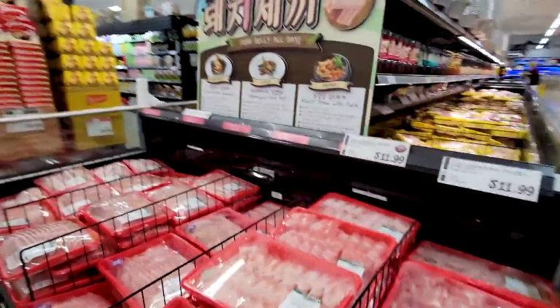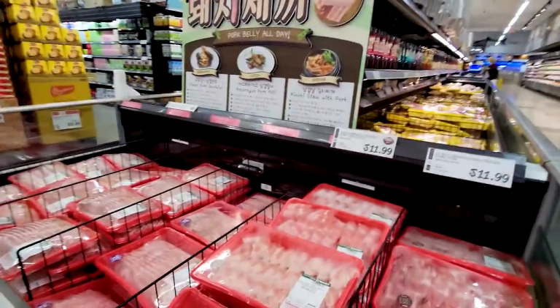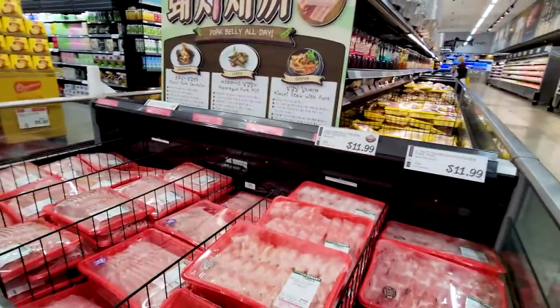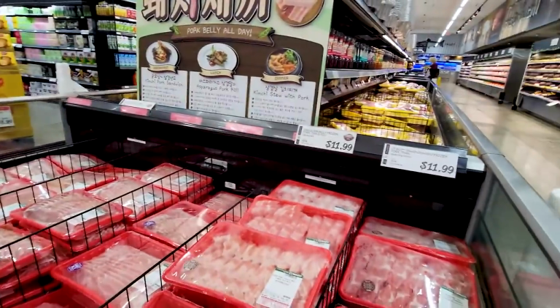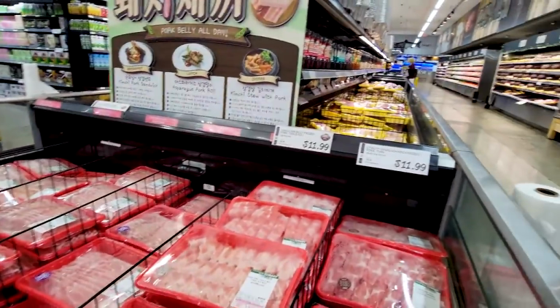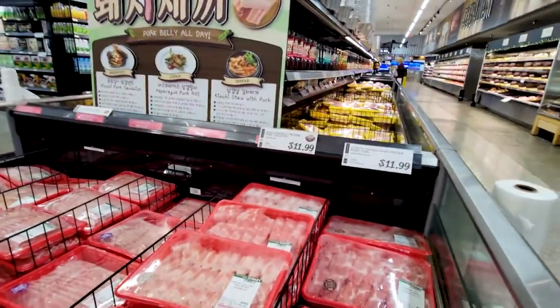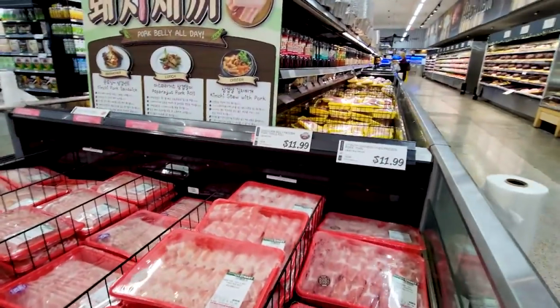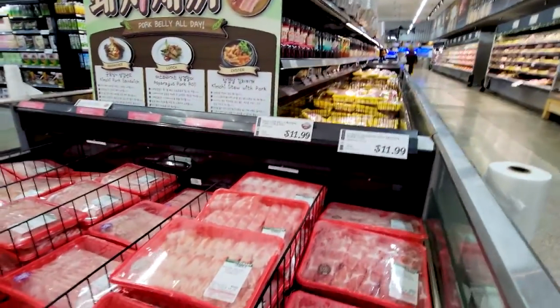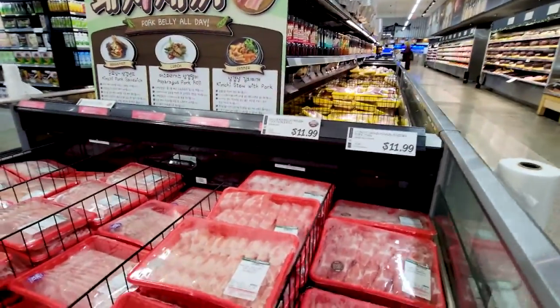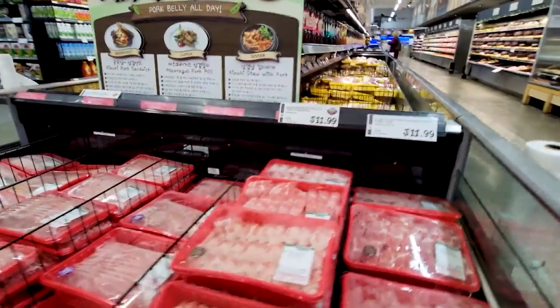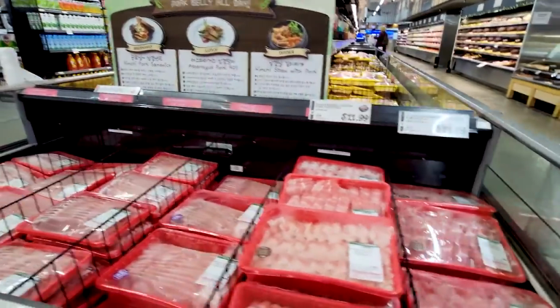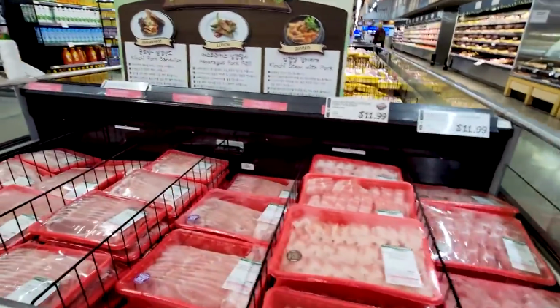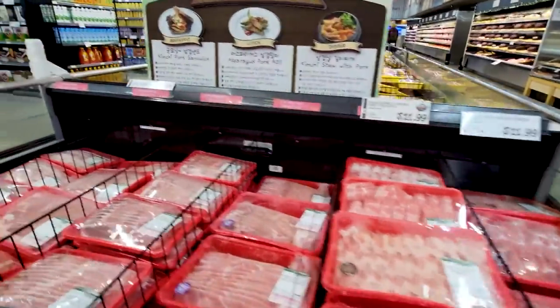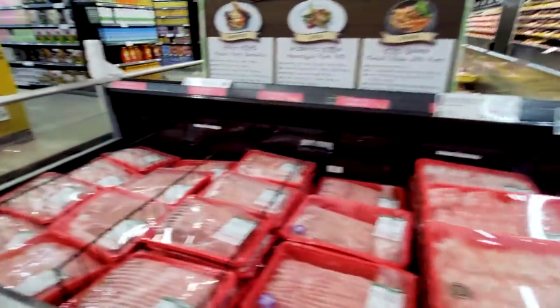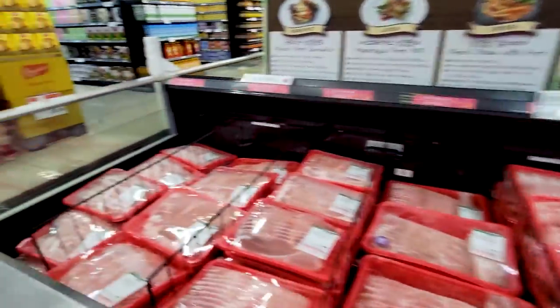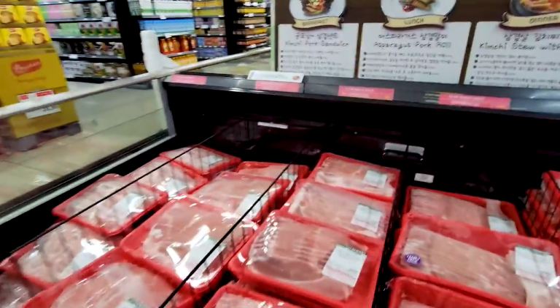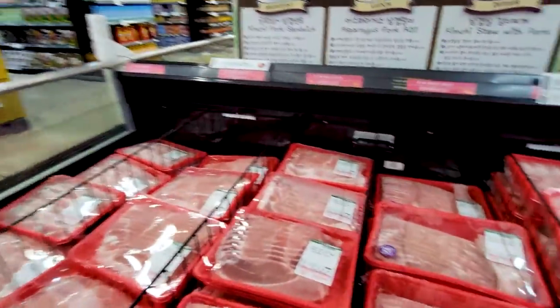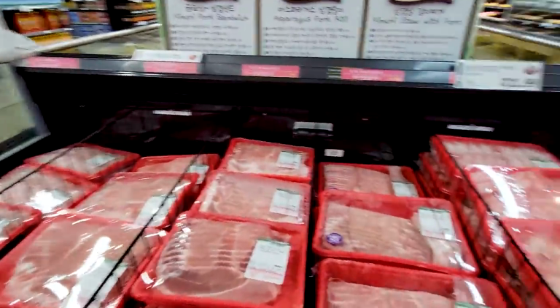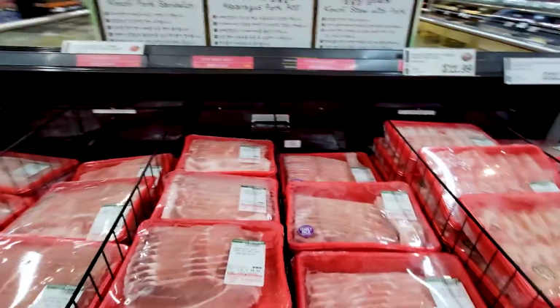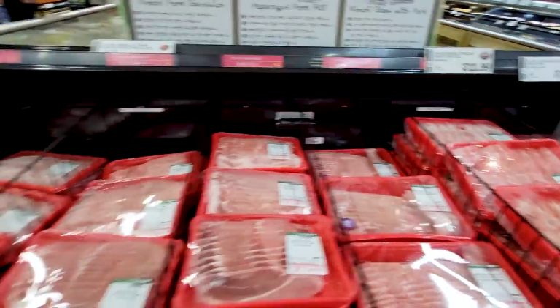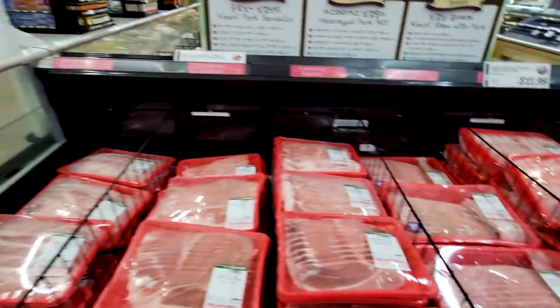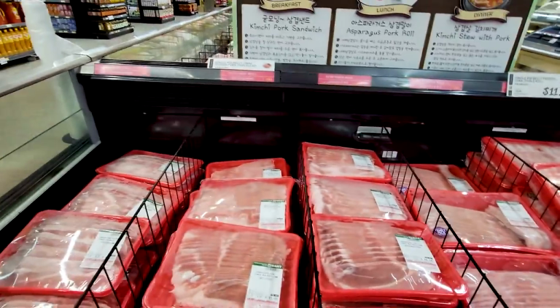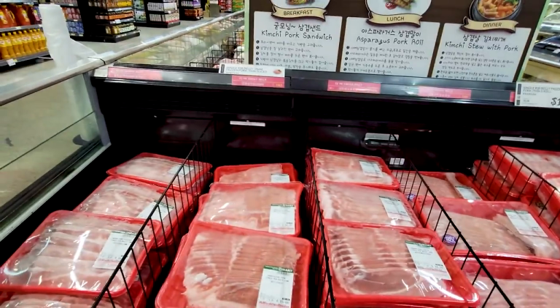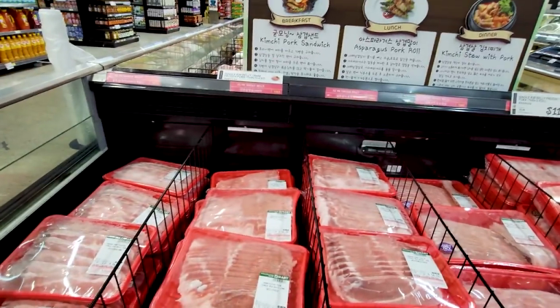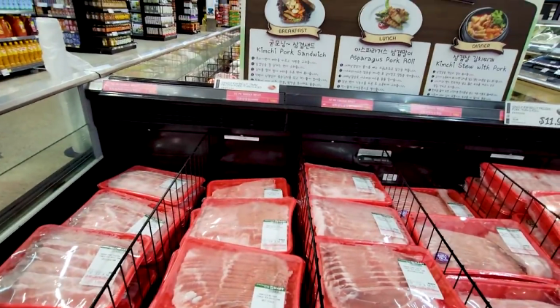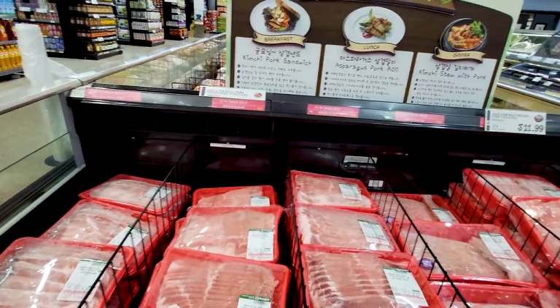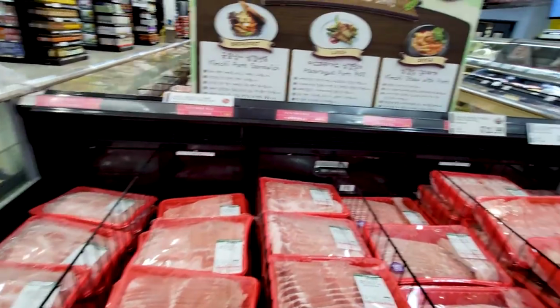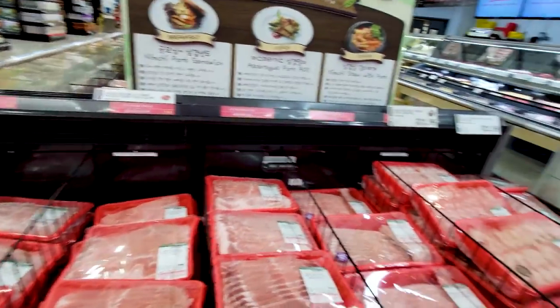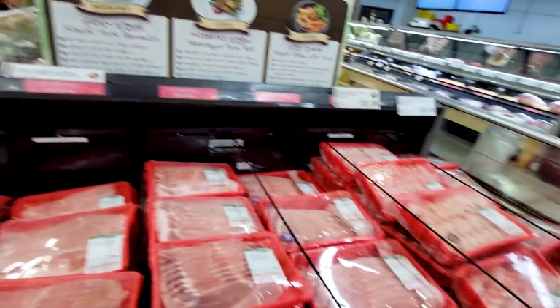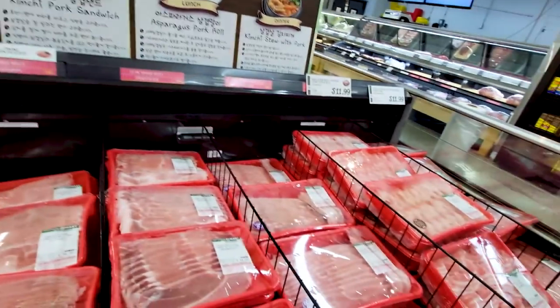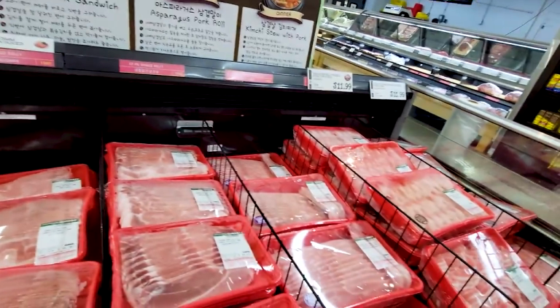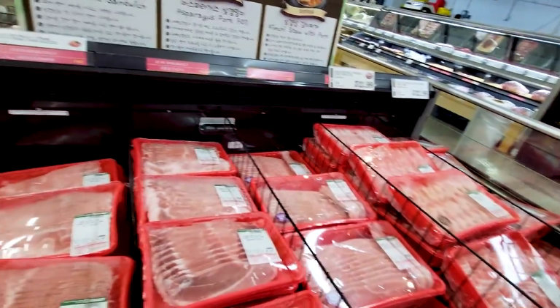Some thin meat for shabu shabu, or if you want a hot pot at home — just kind of good stuff to get.